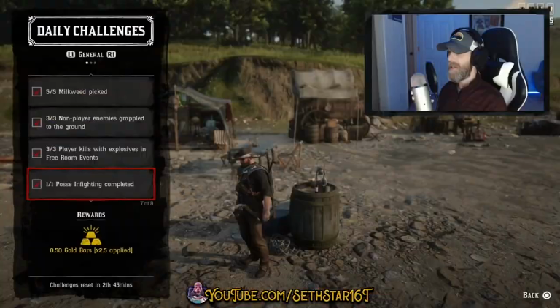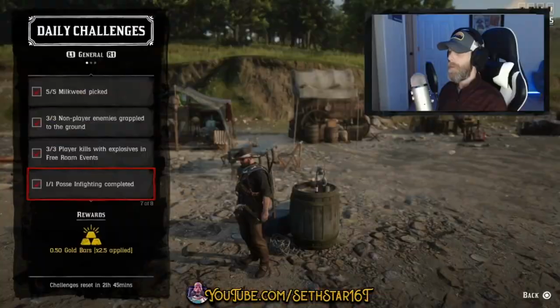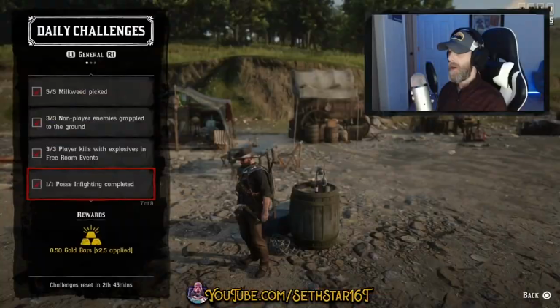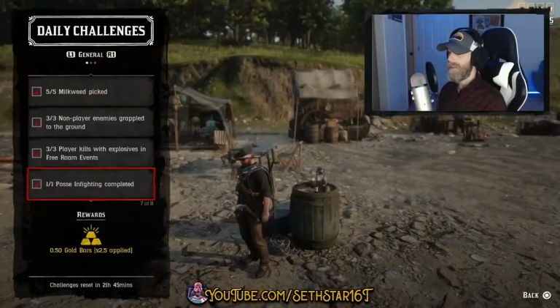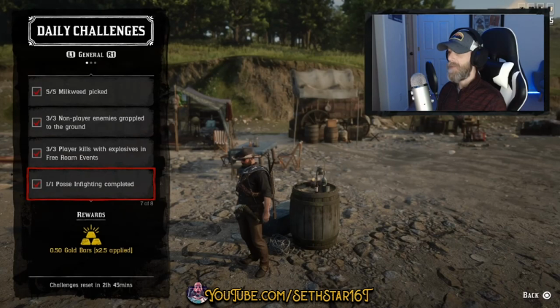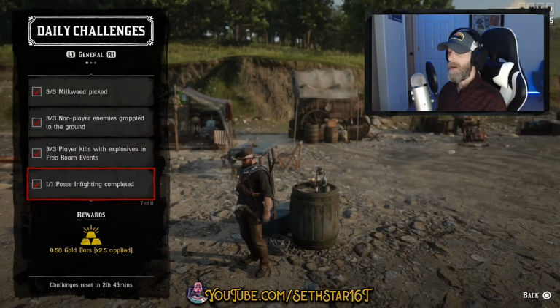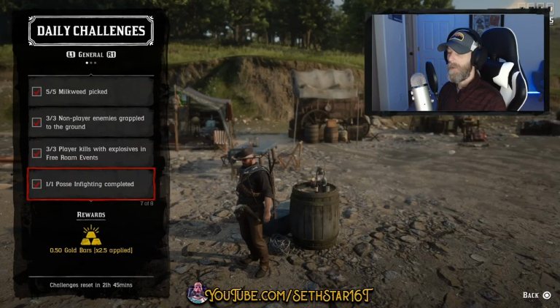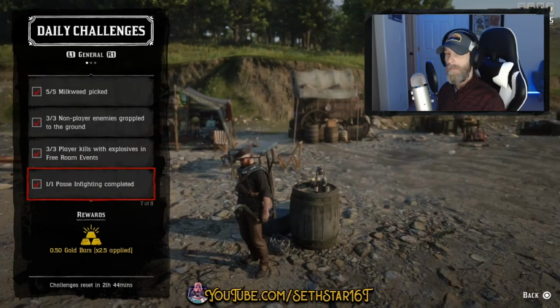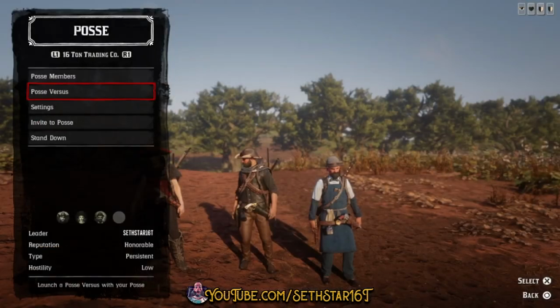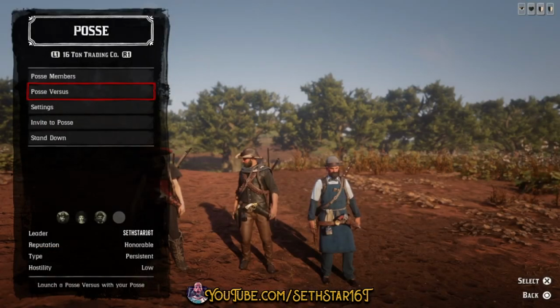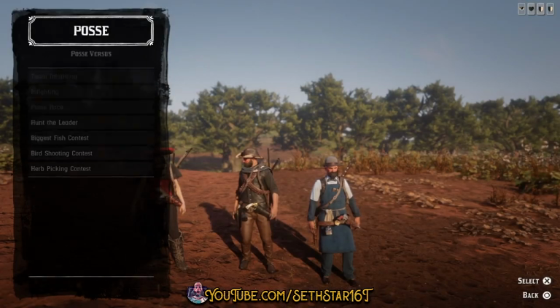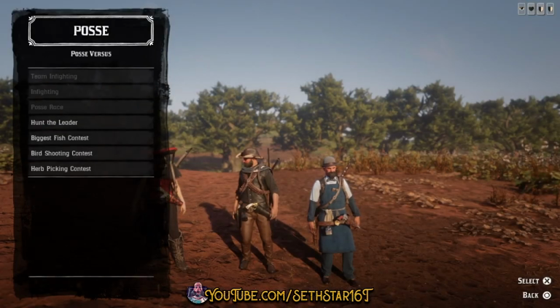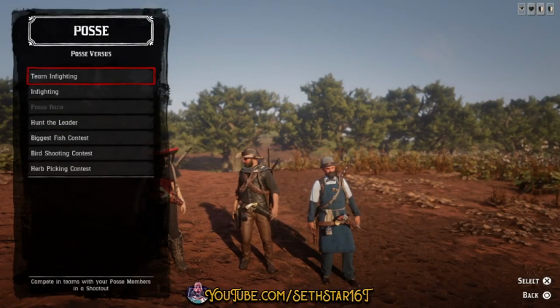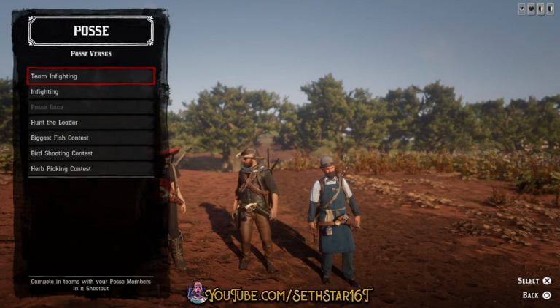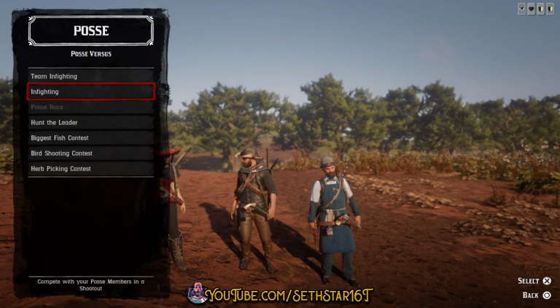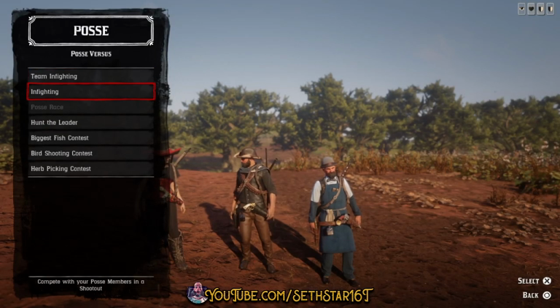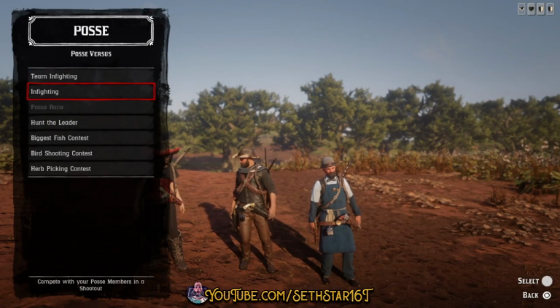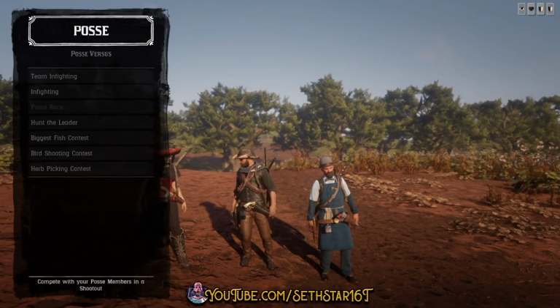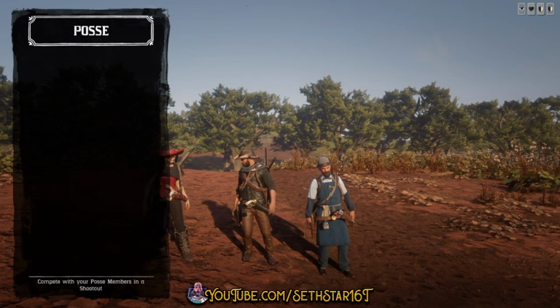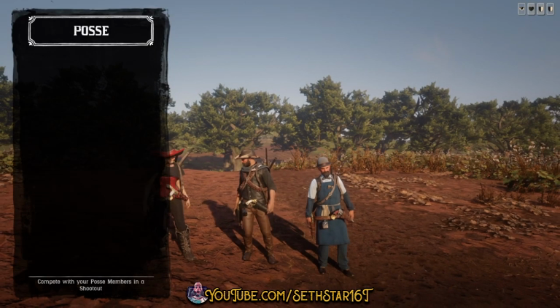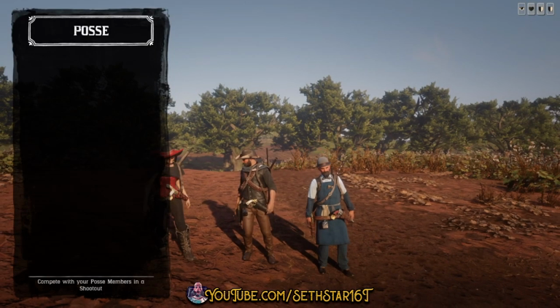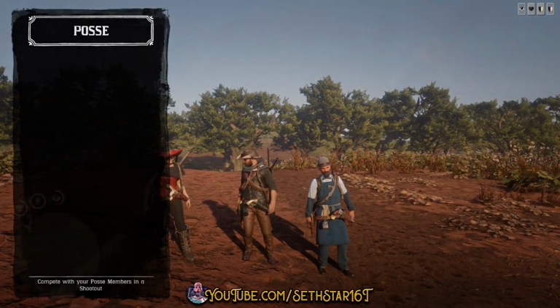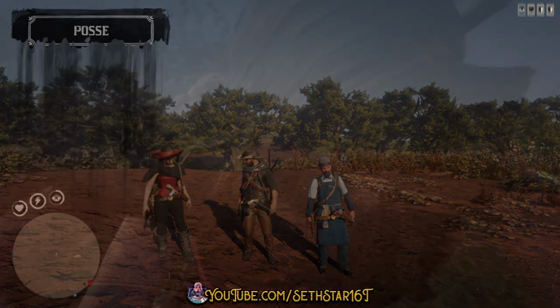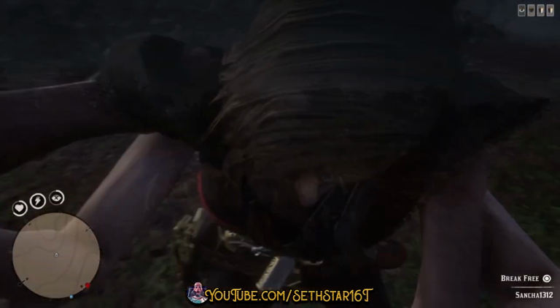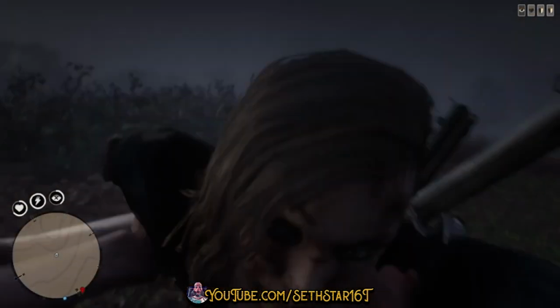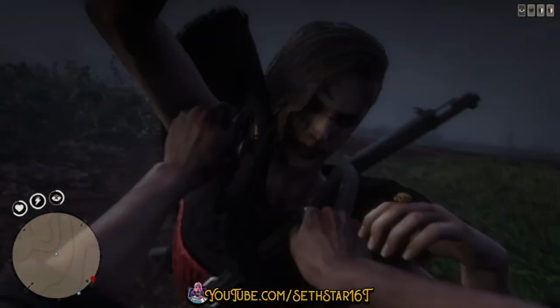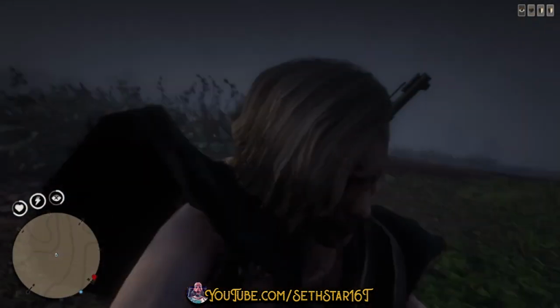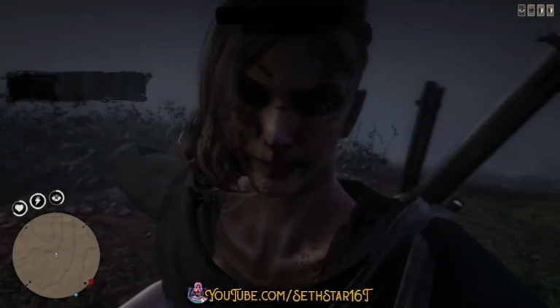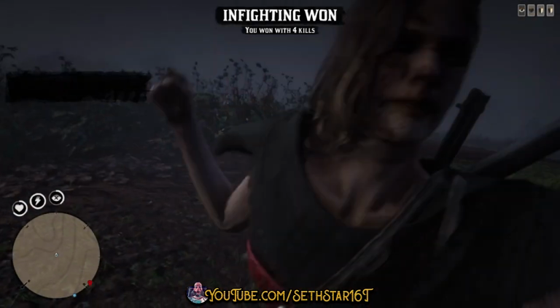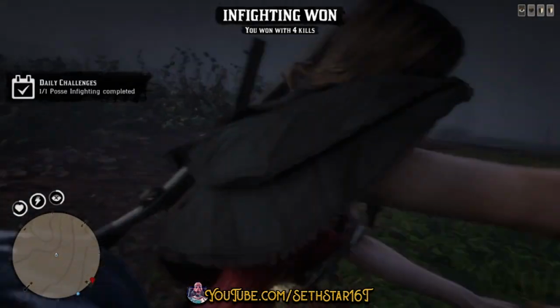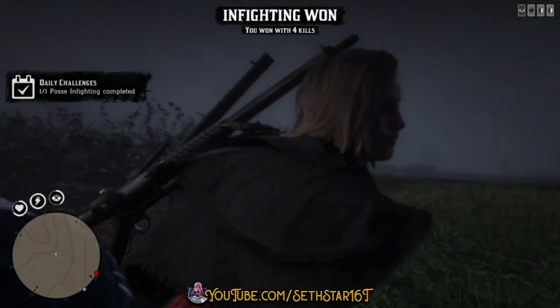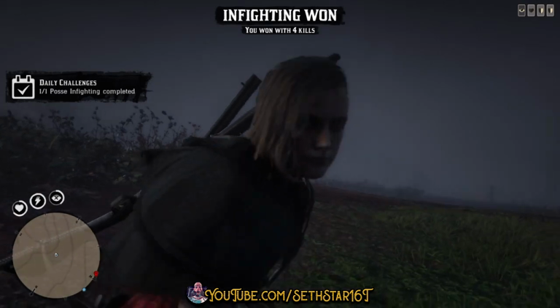Number 6: Posse Infighting Completed. Found on the Posse versus menu, jump in a persistent posse, have the leader fire it up, and do your best to do your worst.